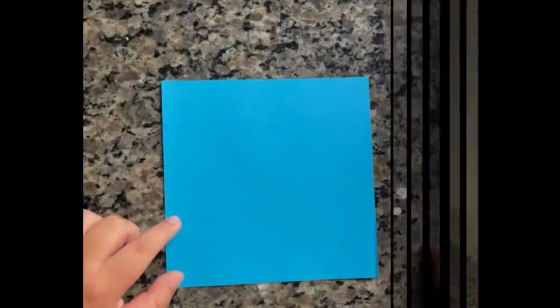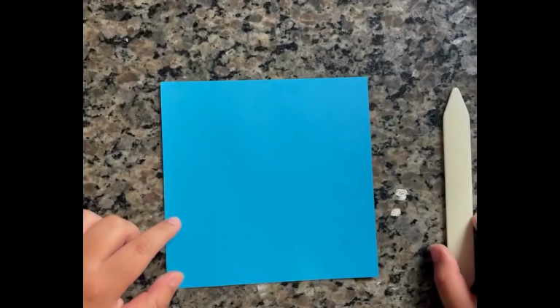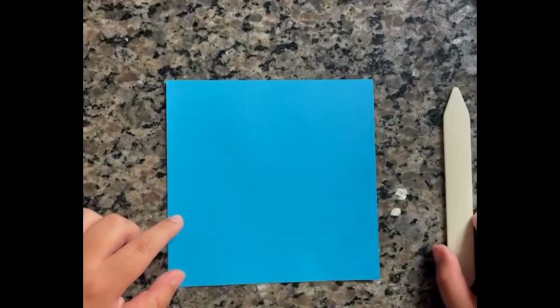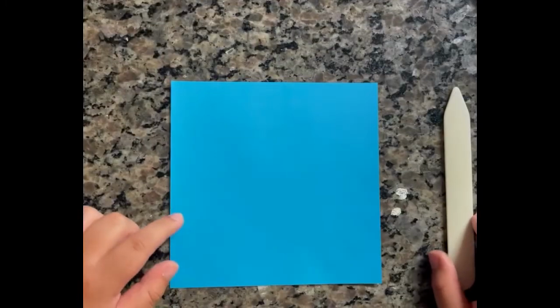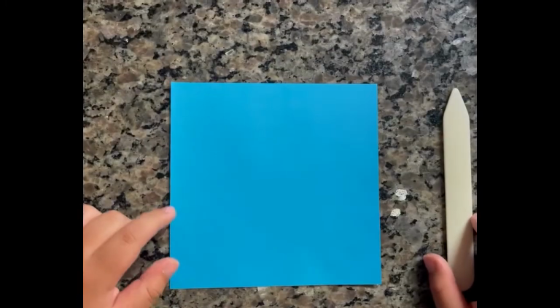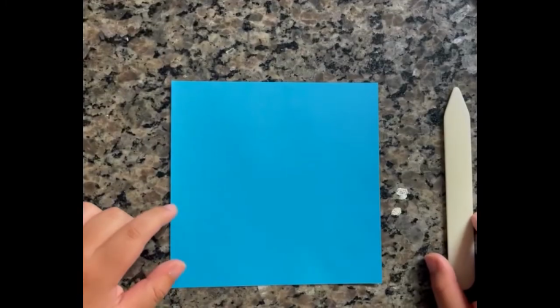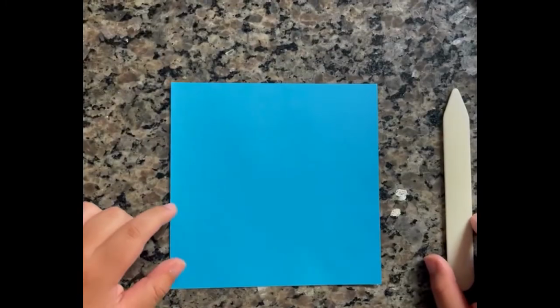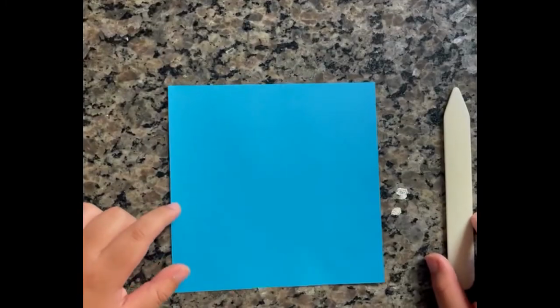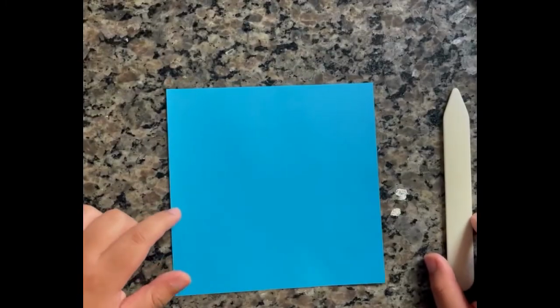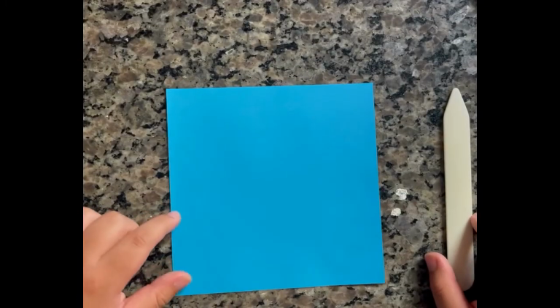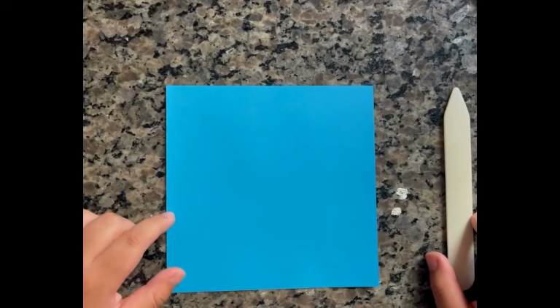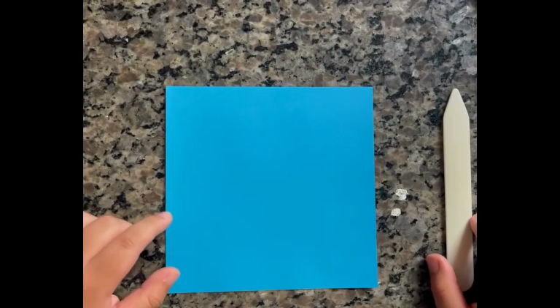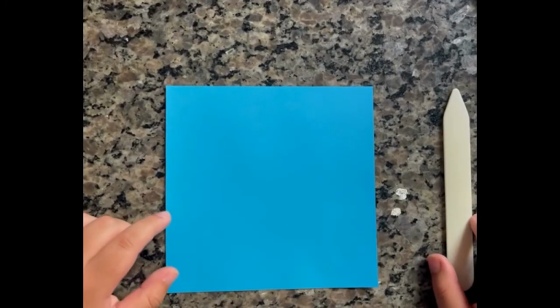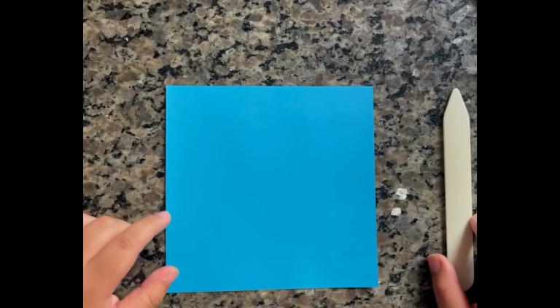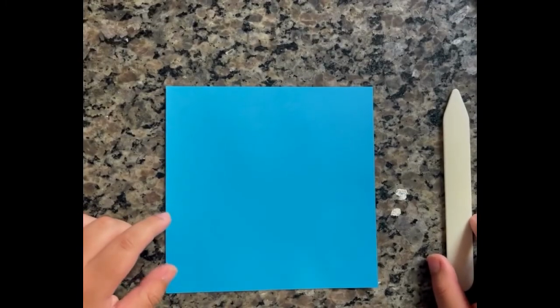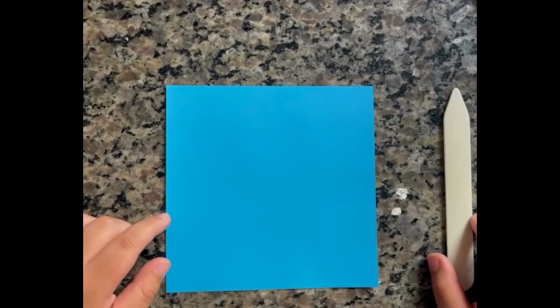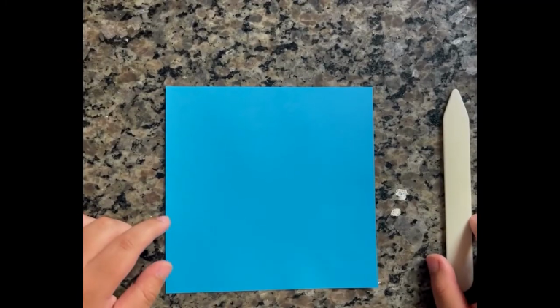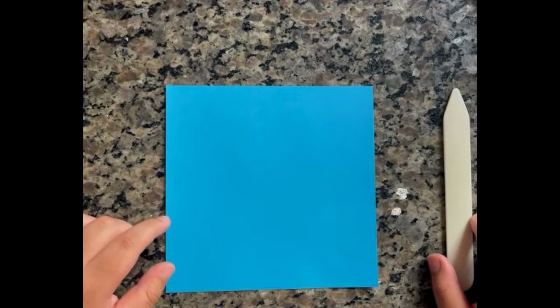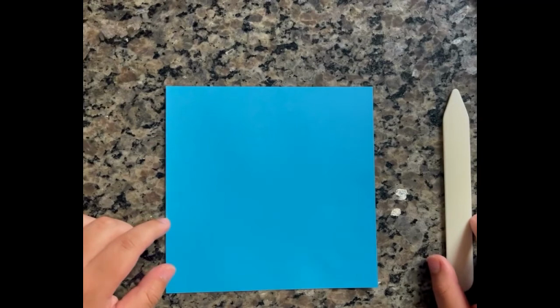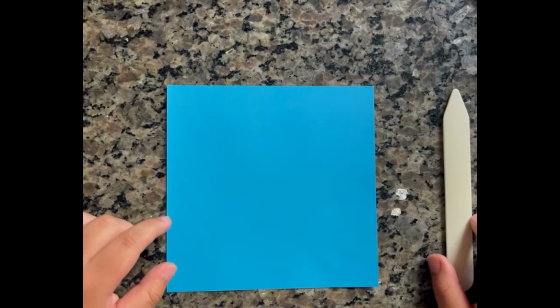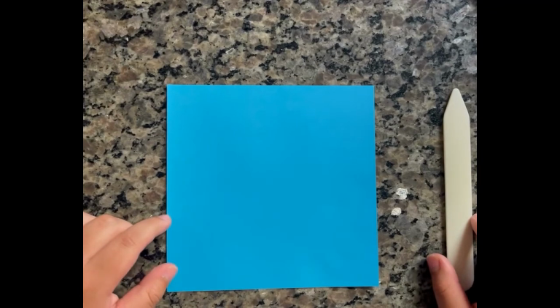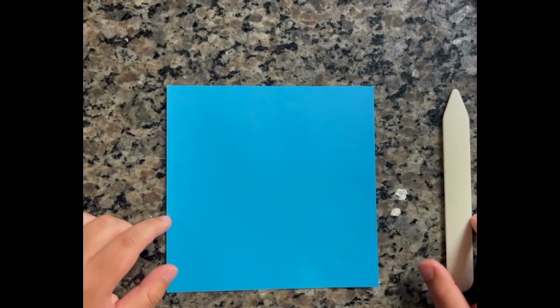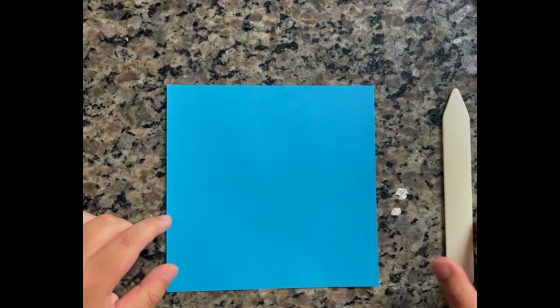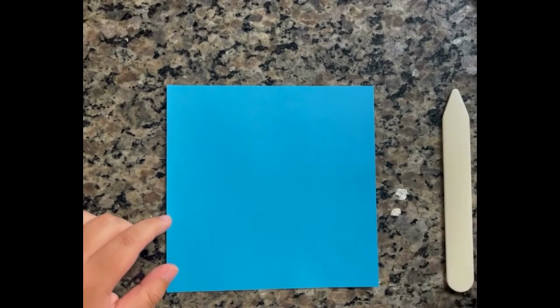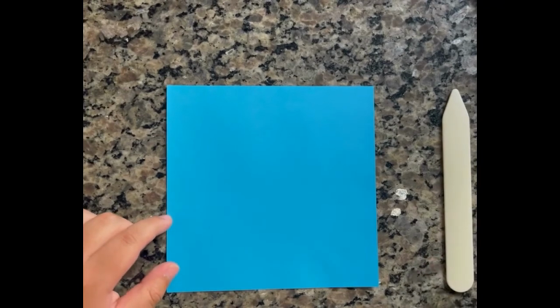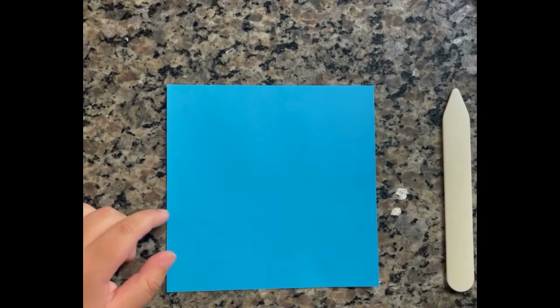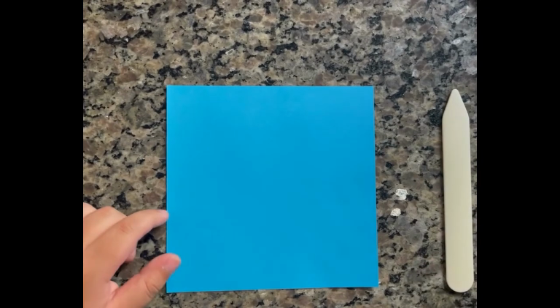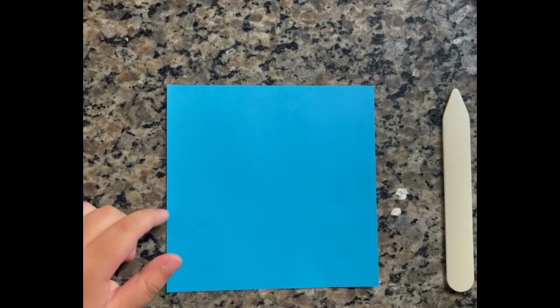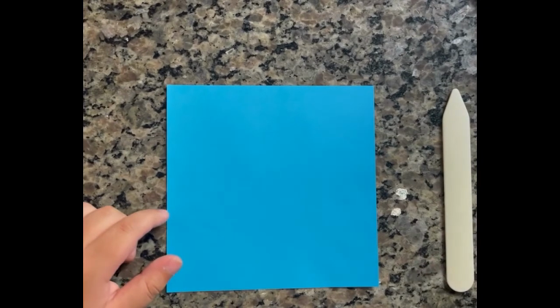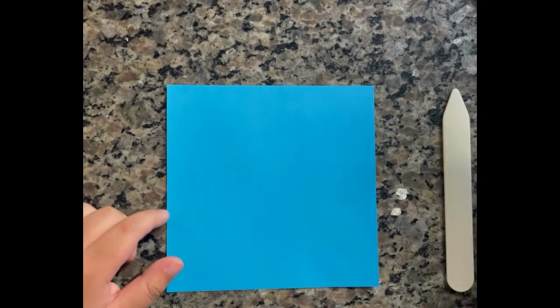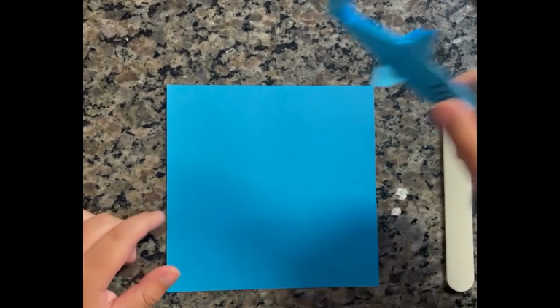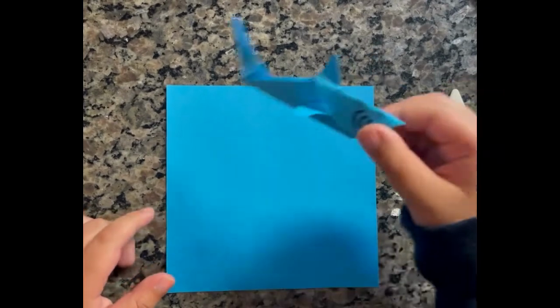Today we will be making a thresher shark. Once you finish, it should look like this.